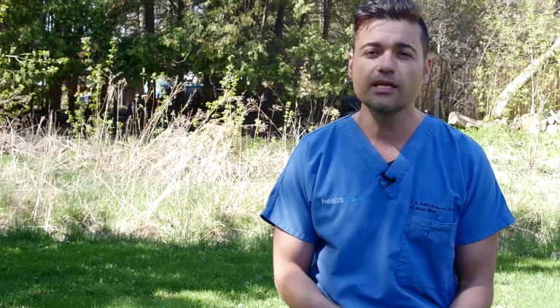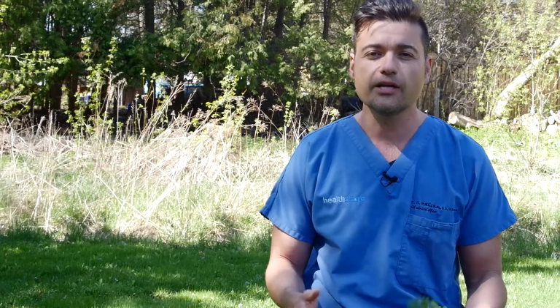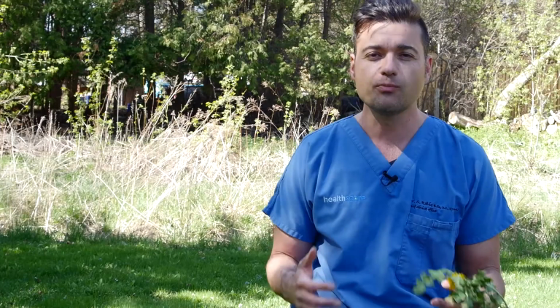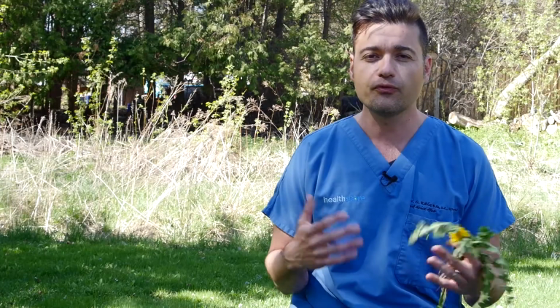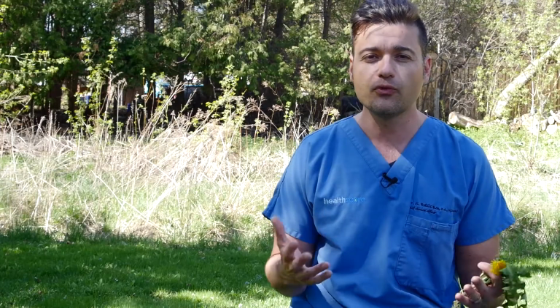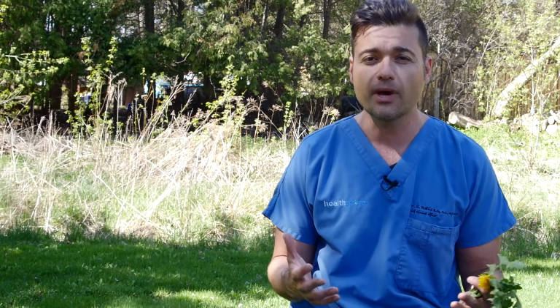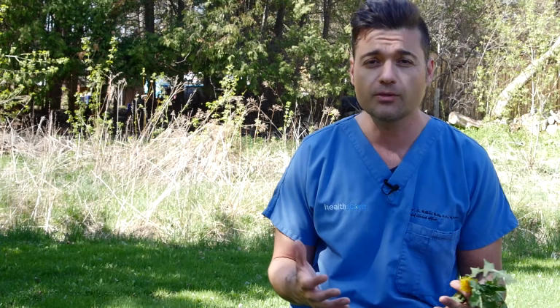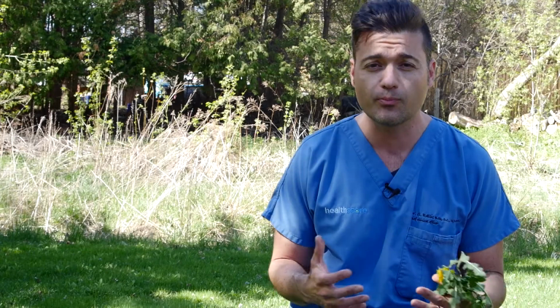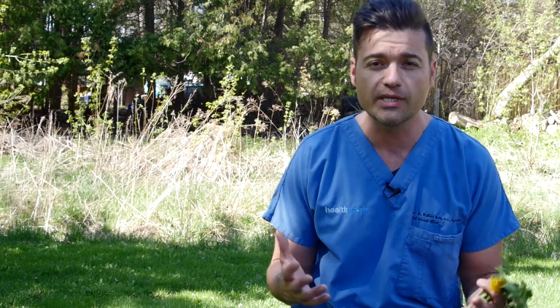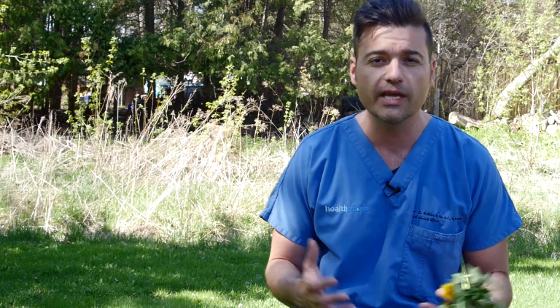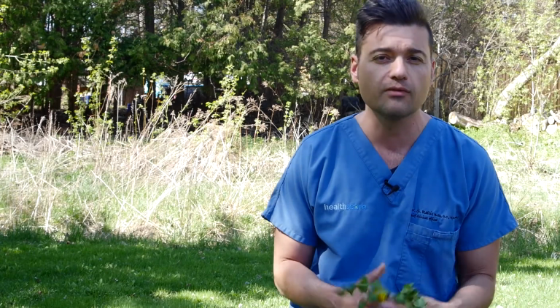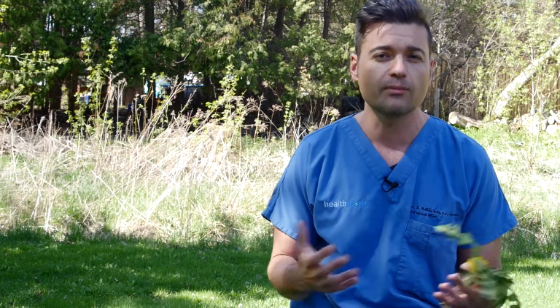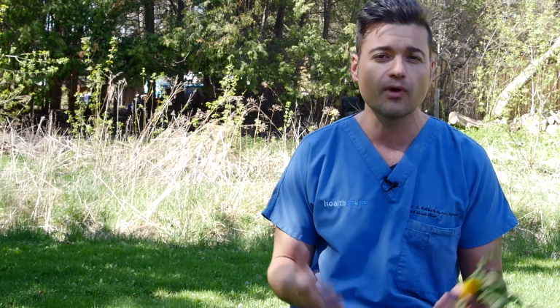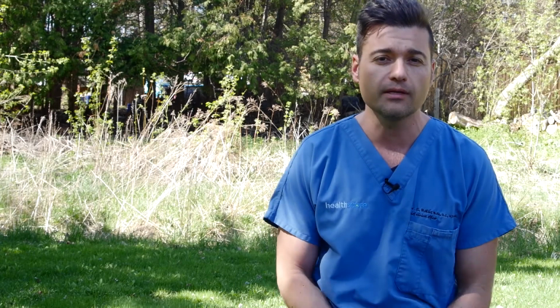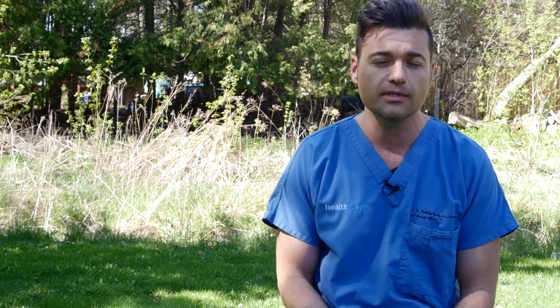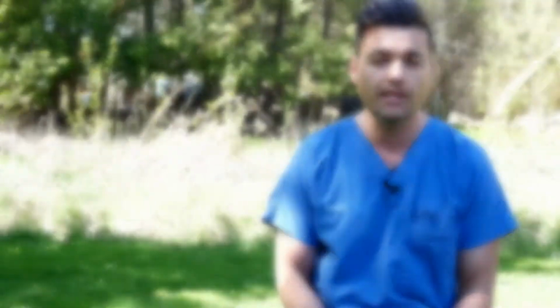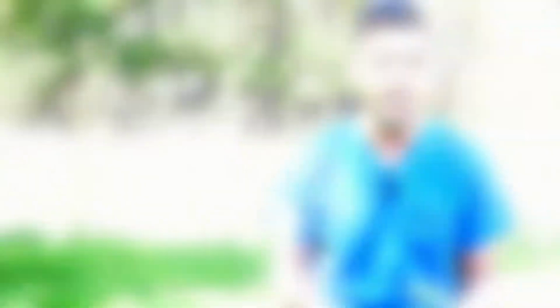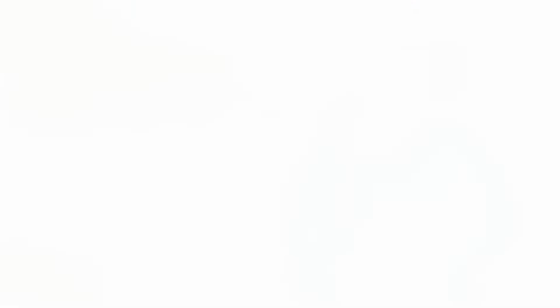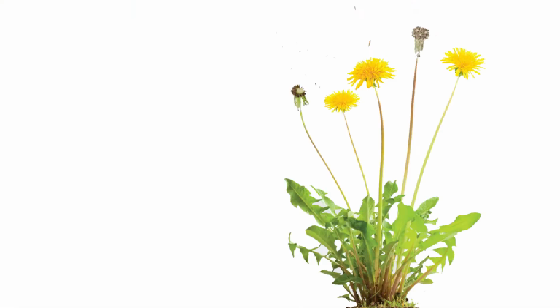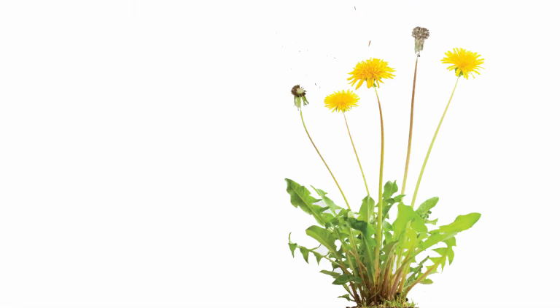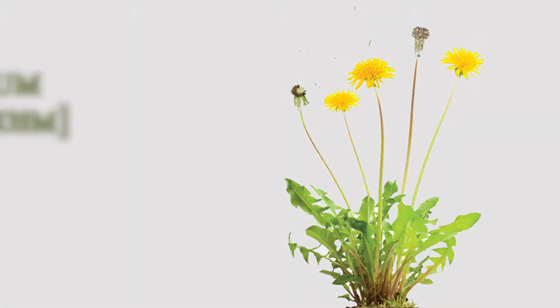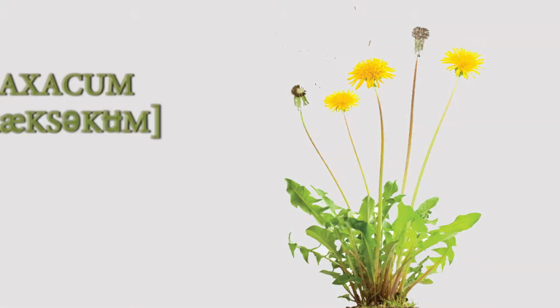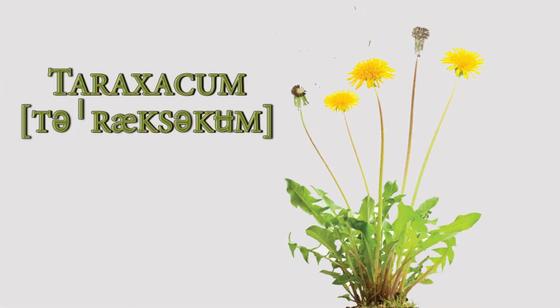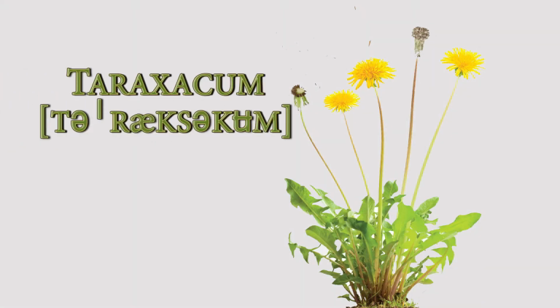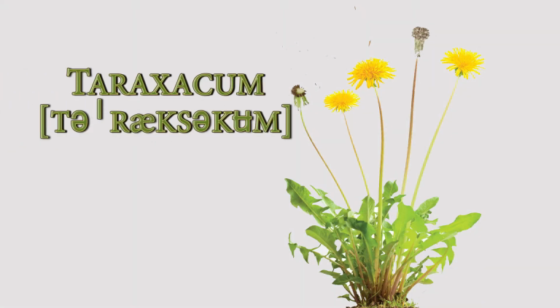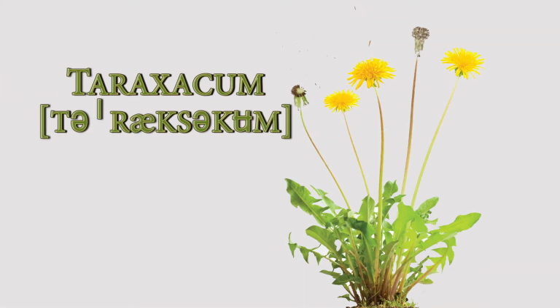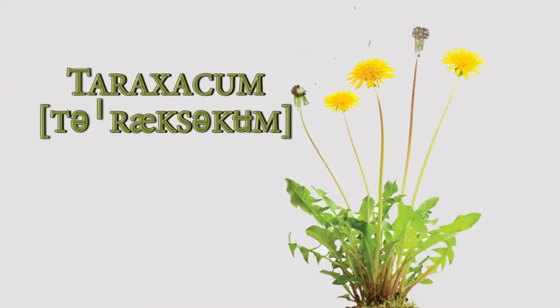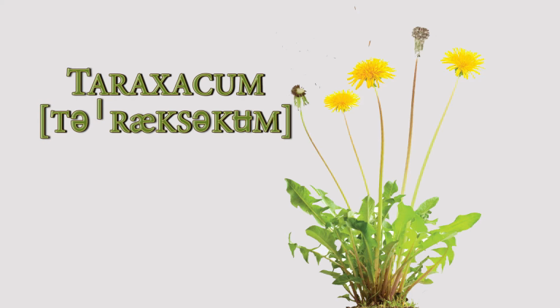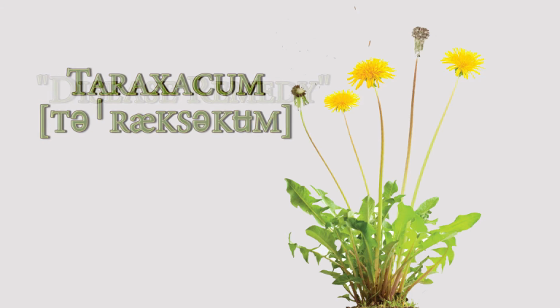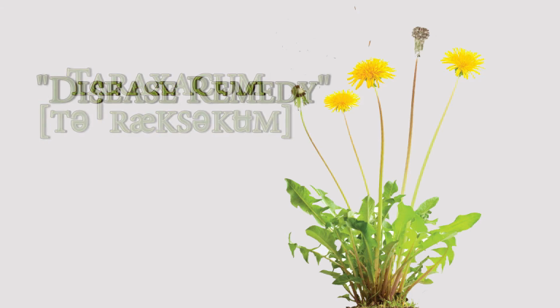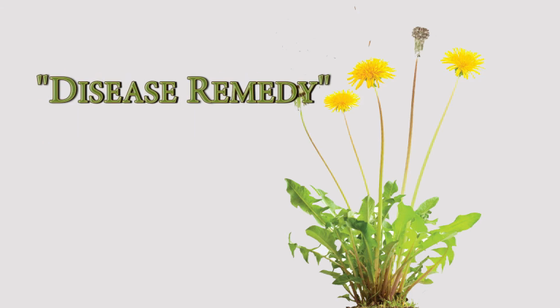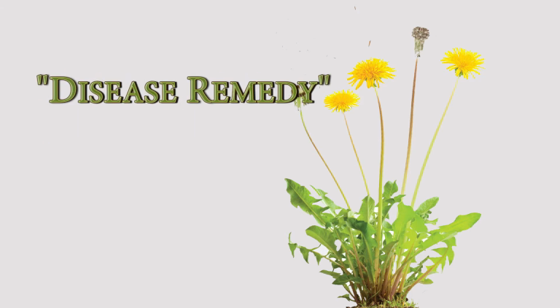Dandelions as both food and medicine predate the development of writing. Its Latin name, taraxicum, derived from the Greek, means disease remedy.